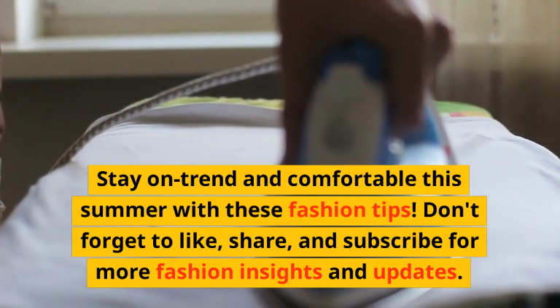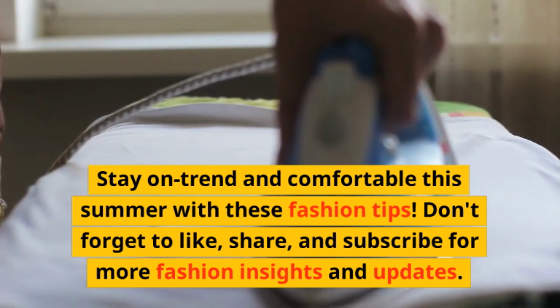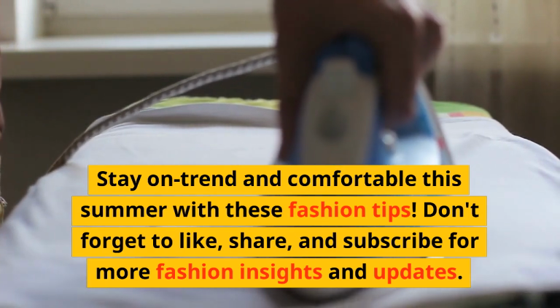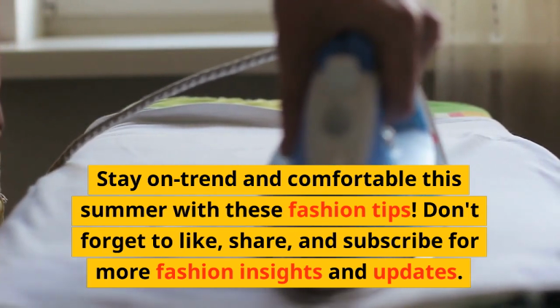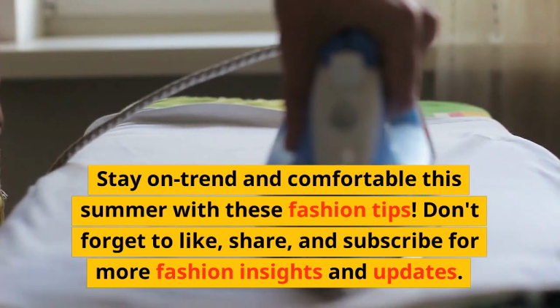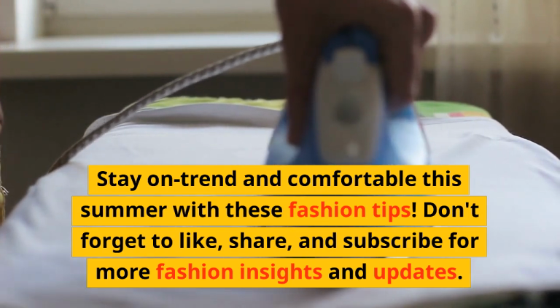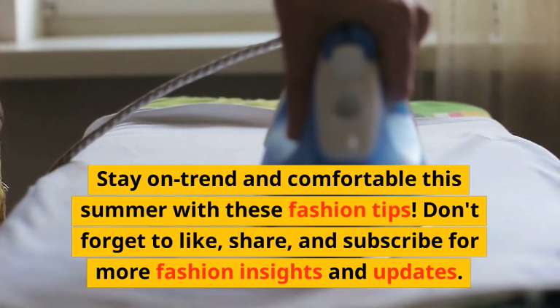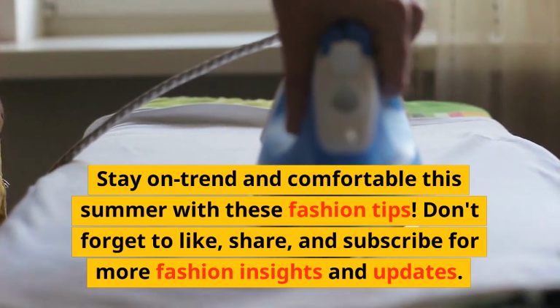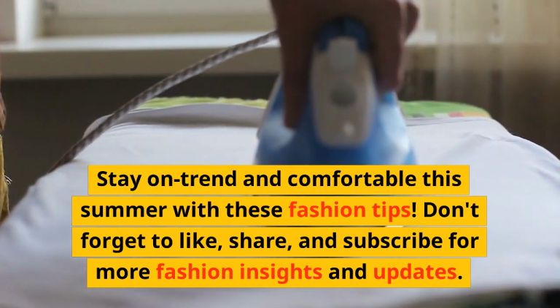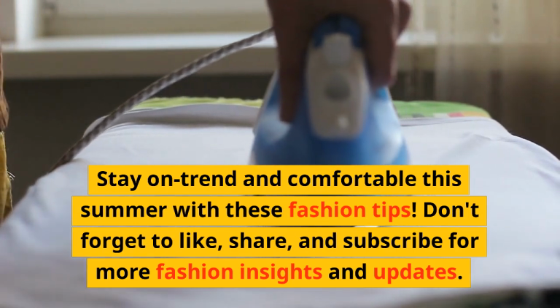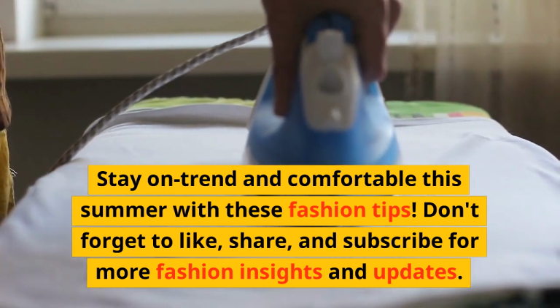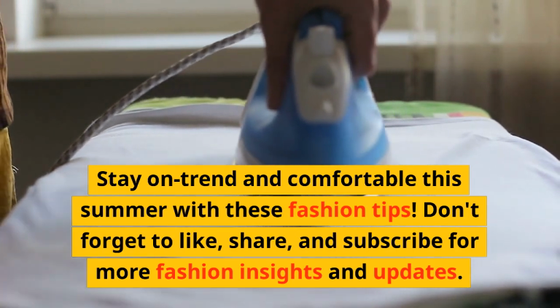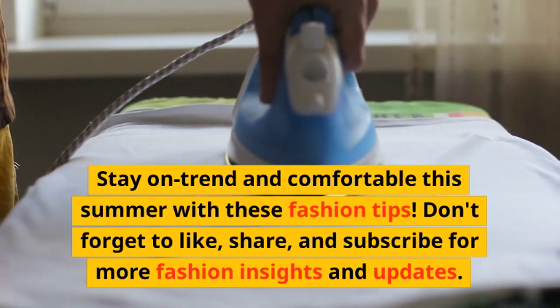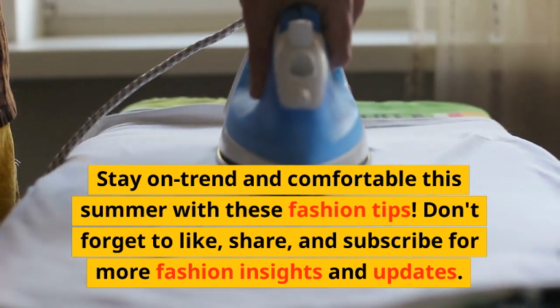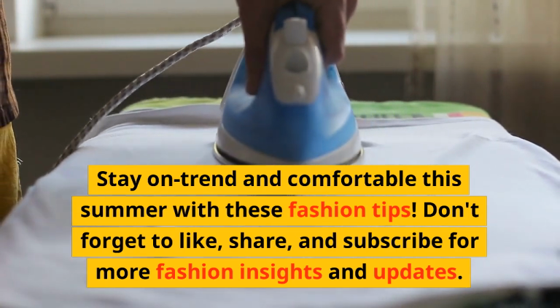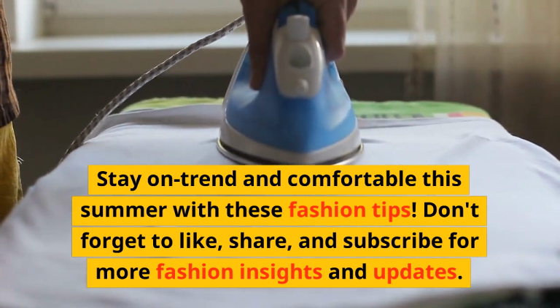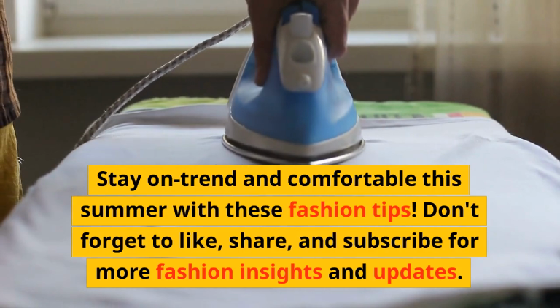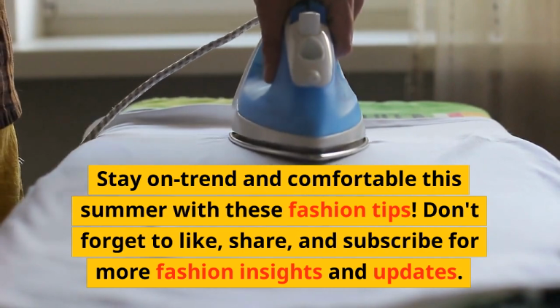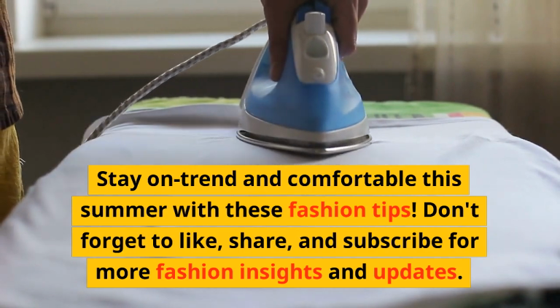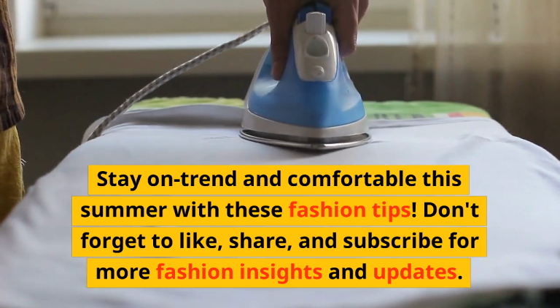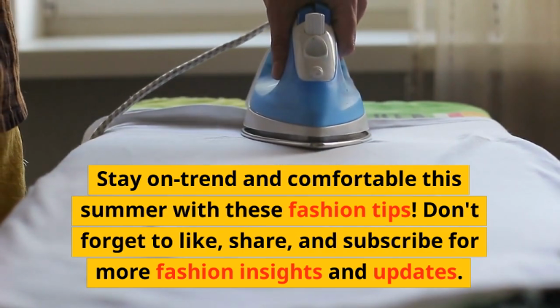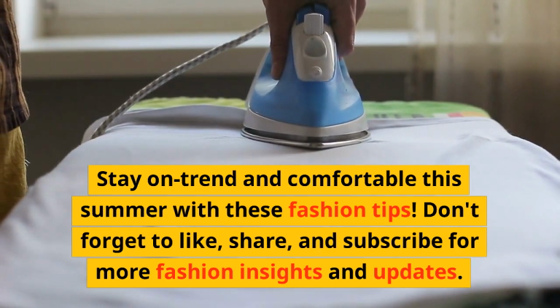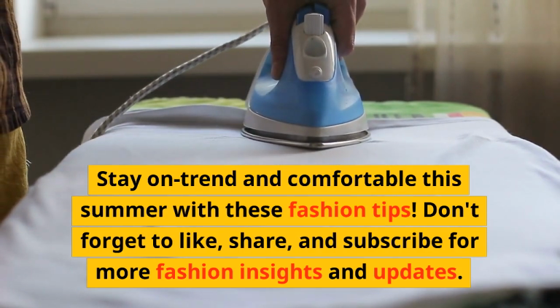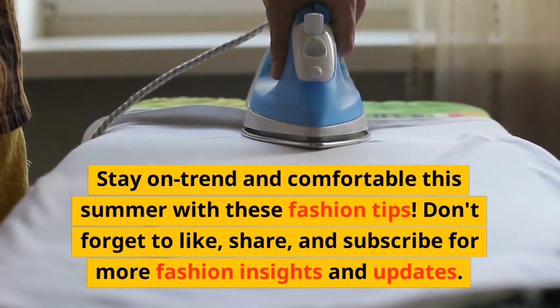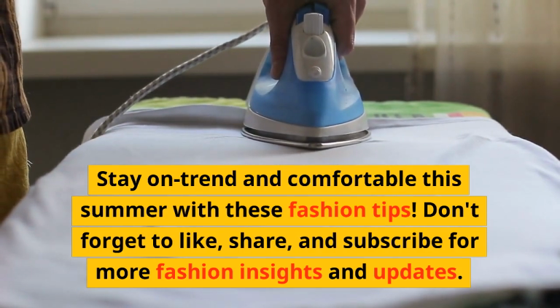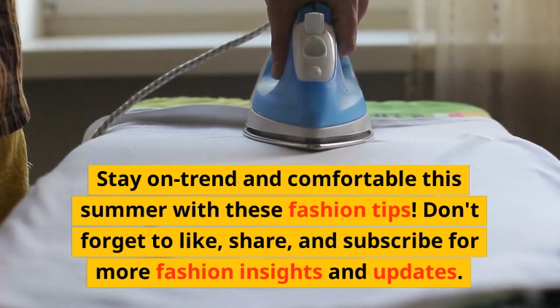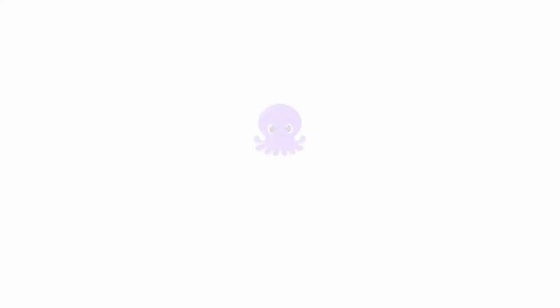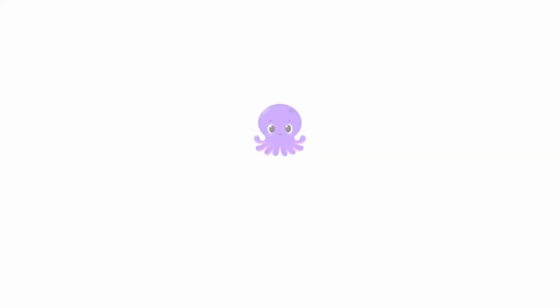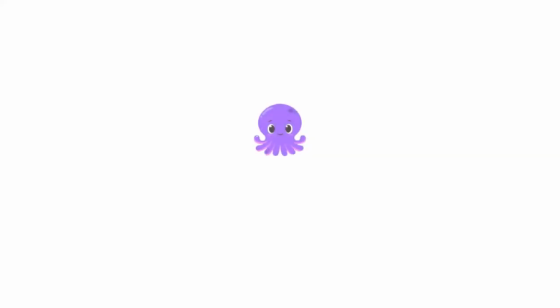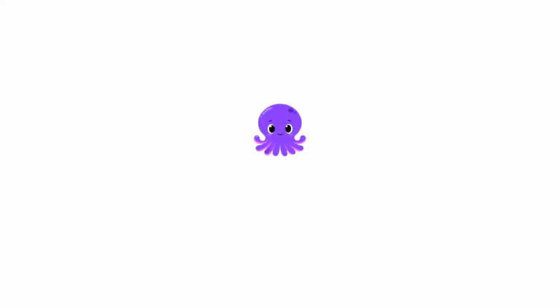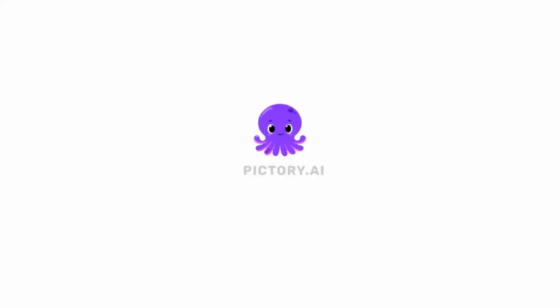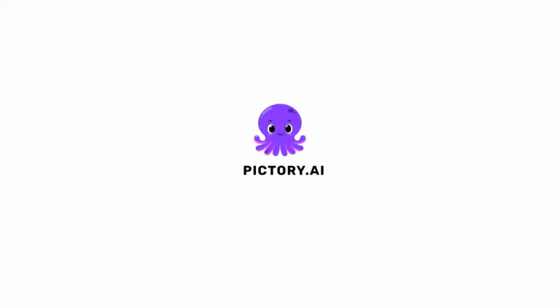Don't forget to like, share, and subscribe for more fashion insights and updates. Thank you.